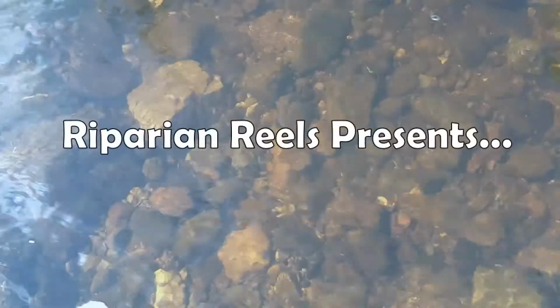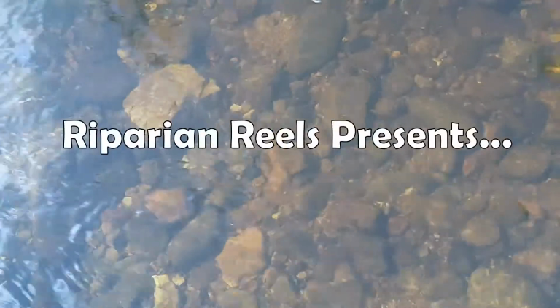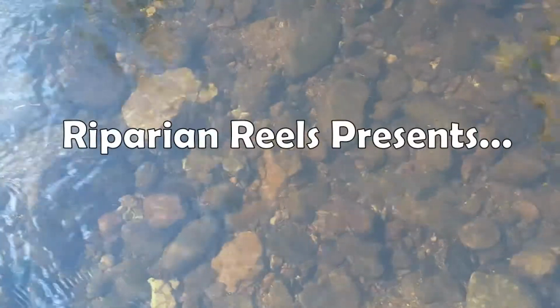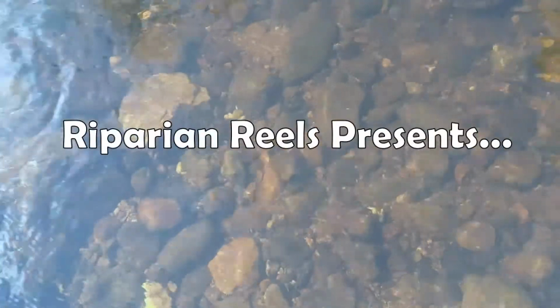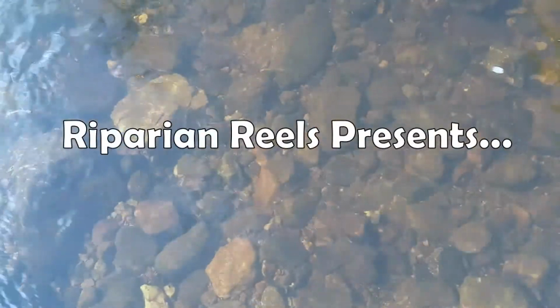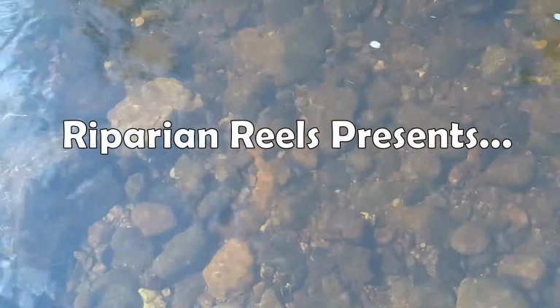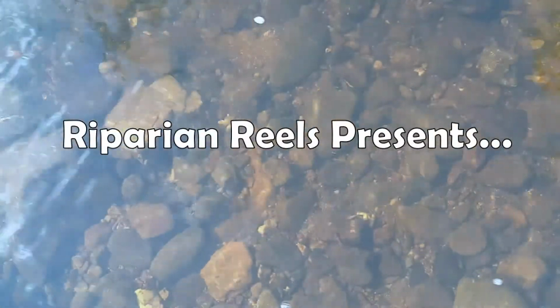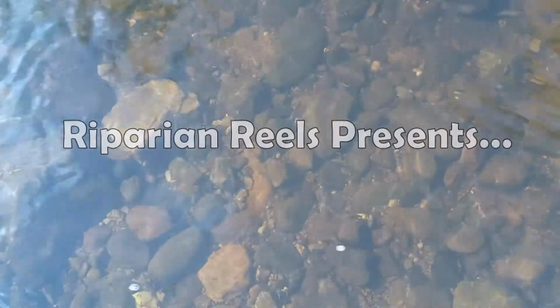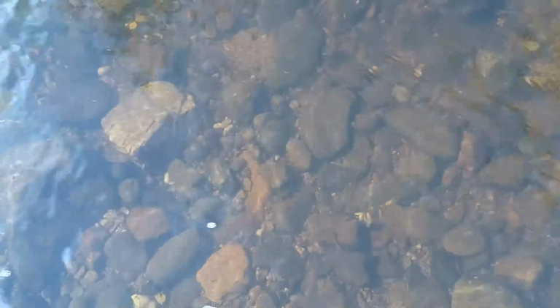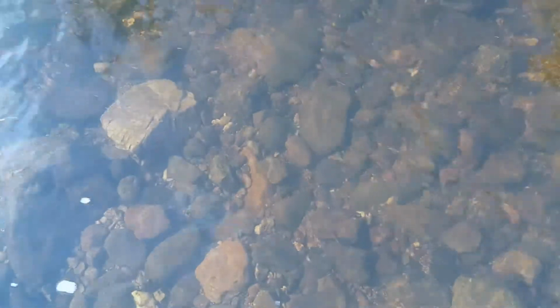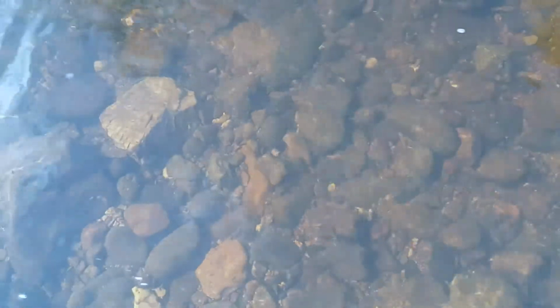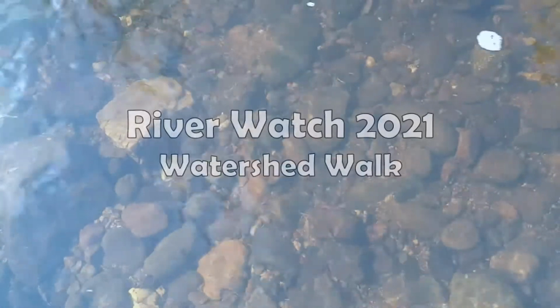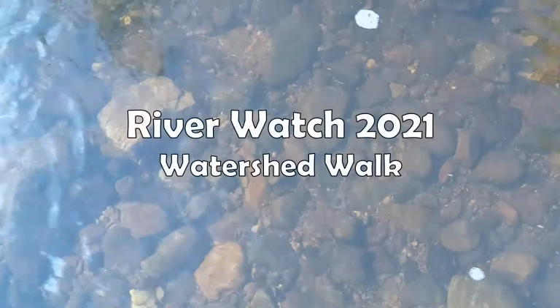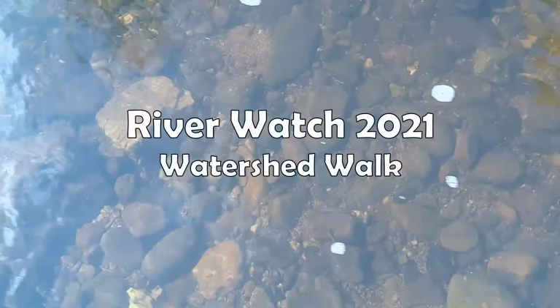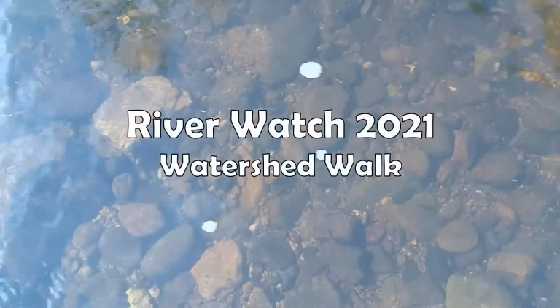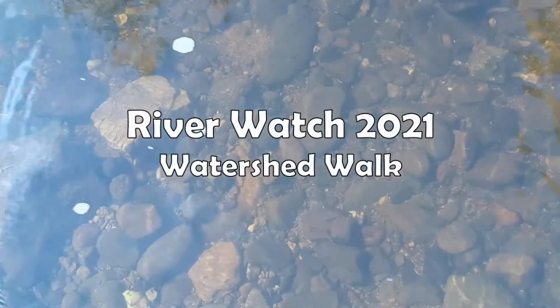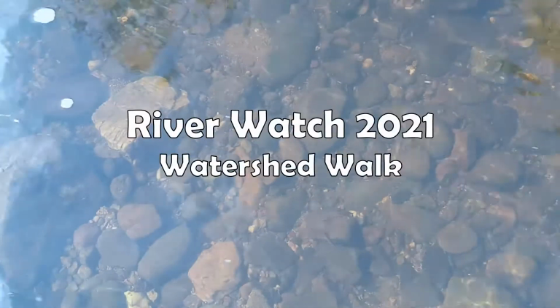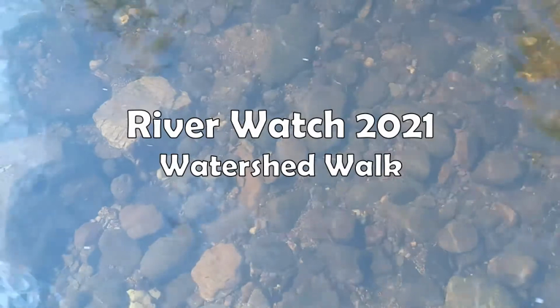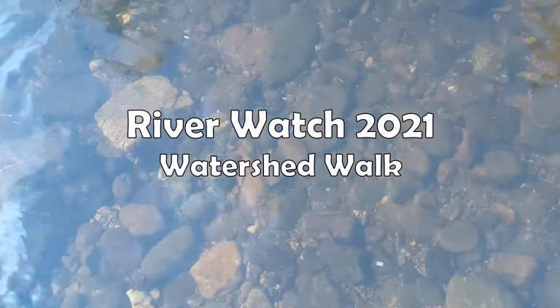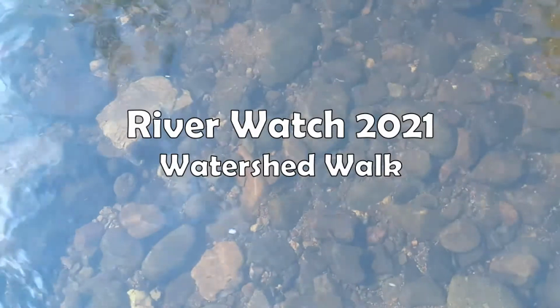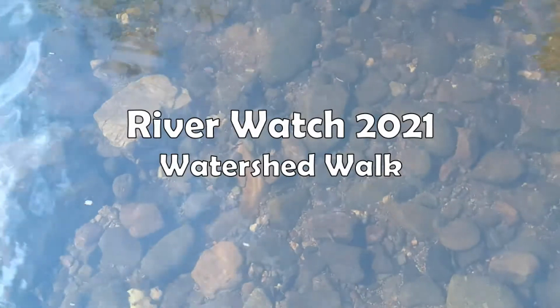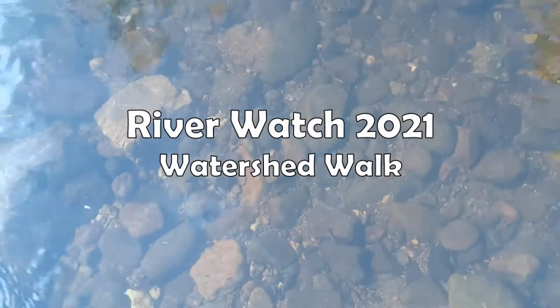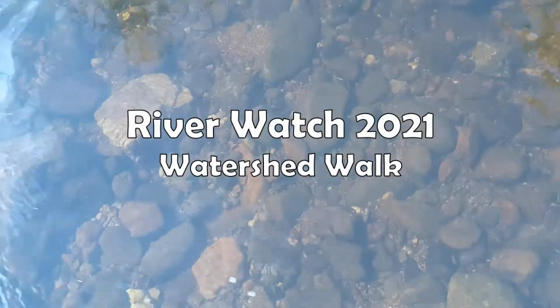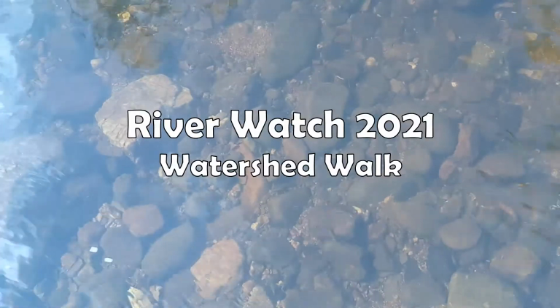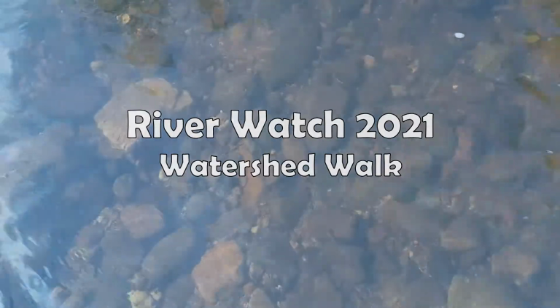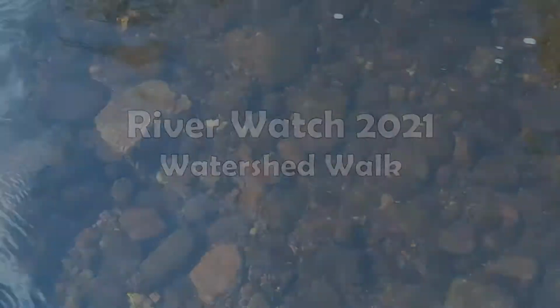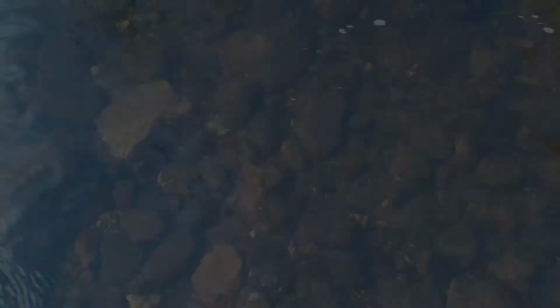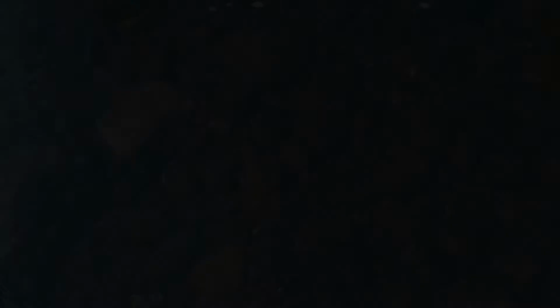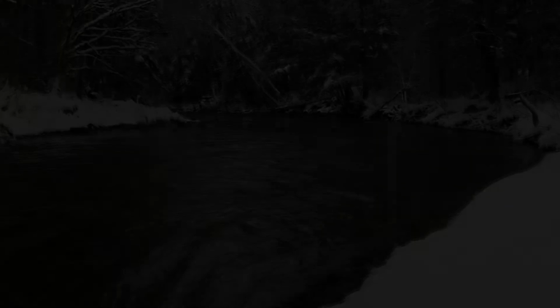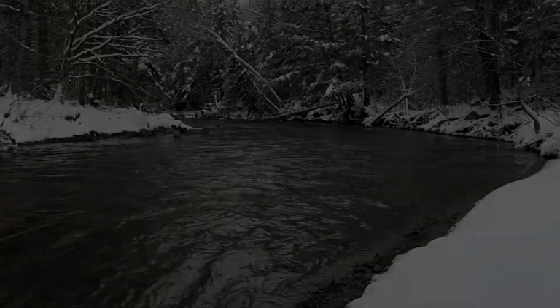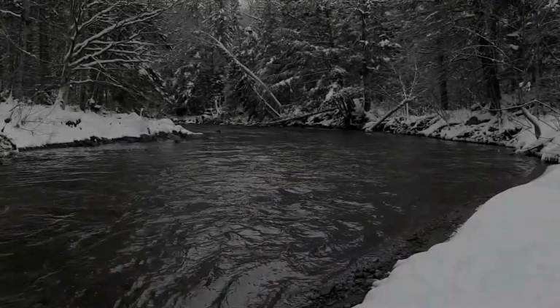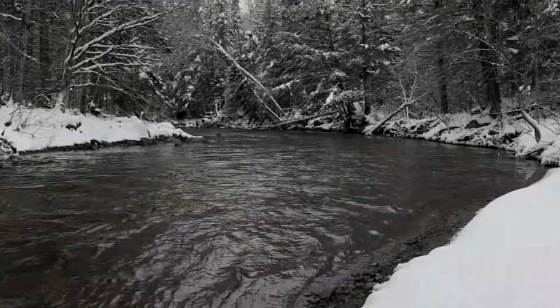Welcome back to another Watershed Walk video. This week we are taking you with us as we do our first River Watch of the season.